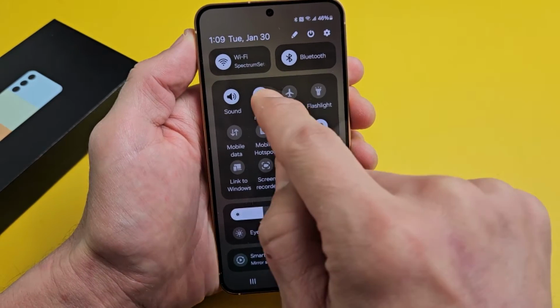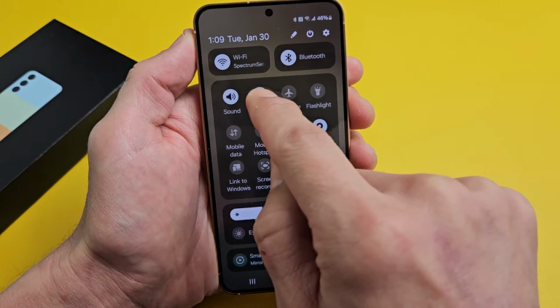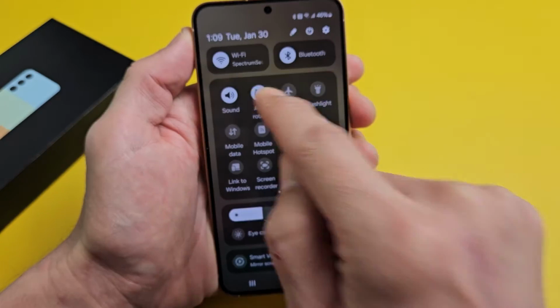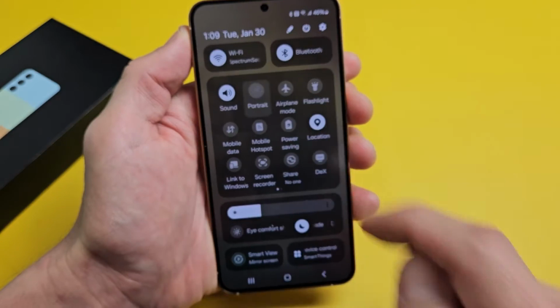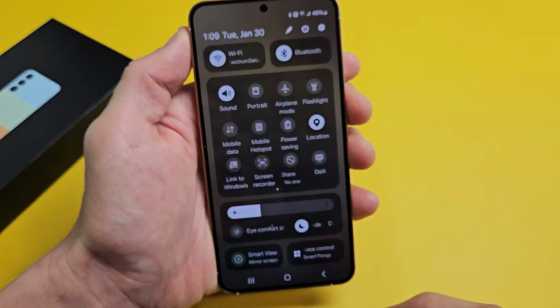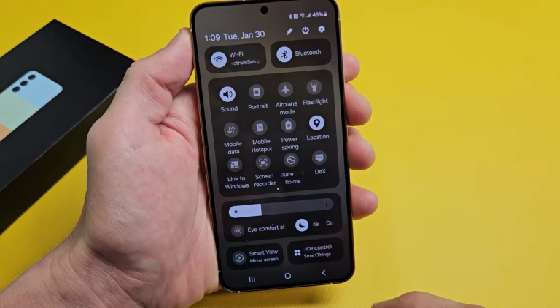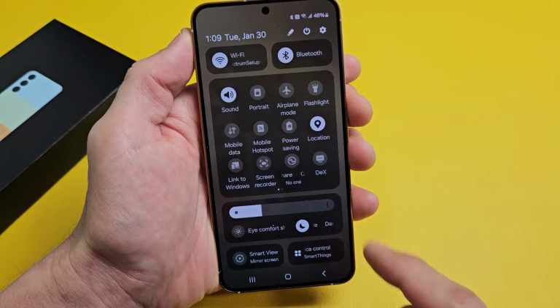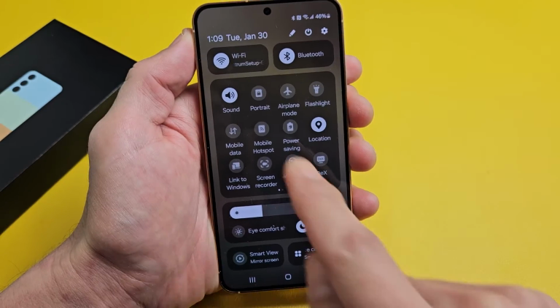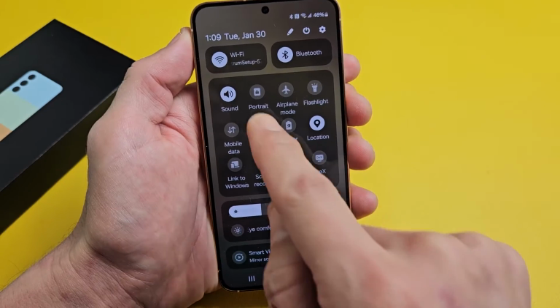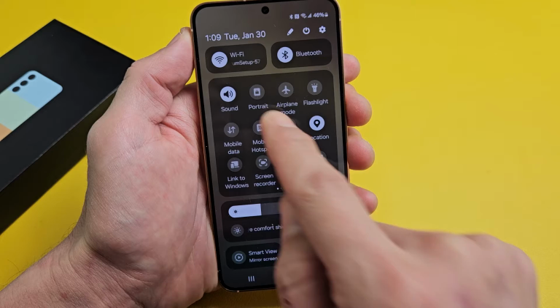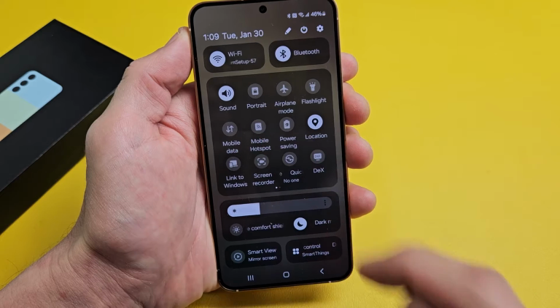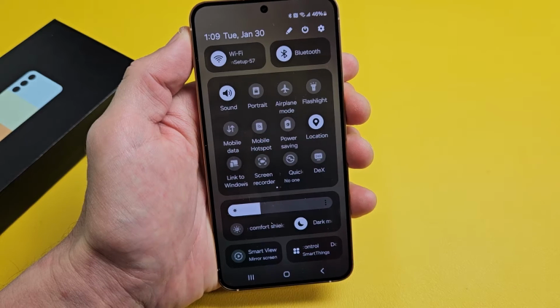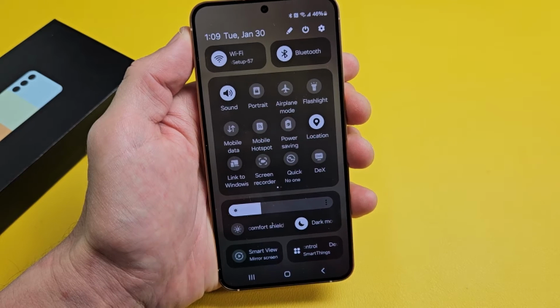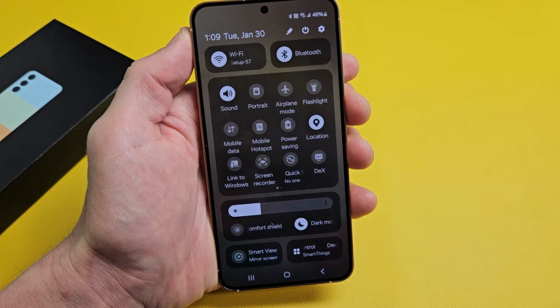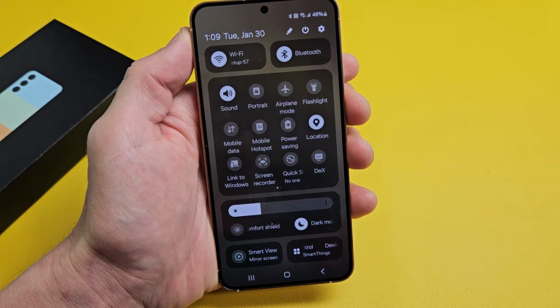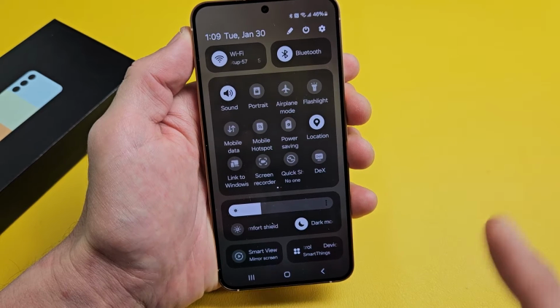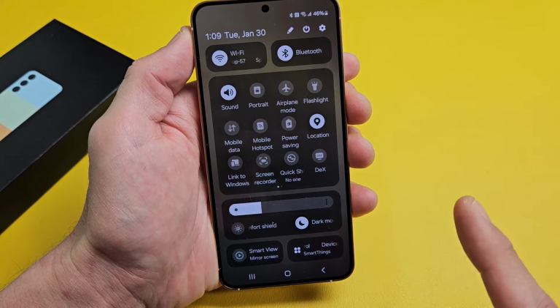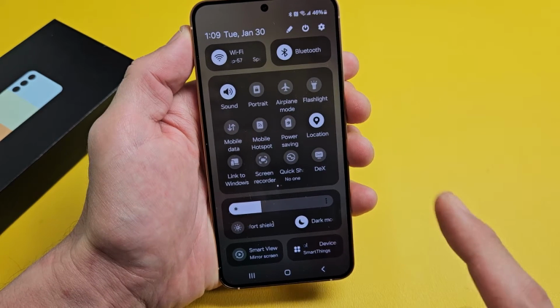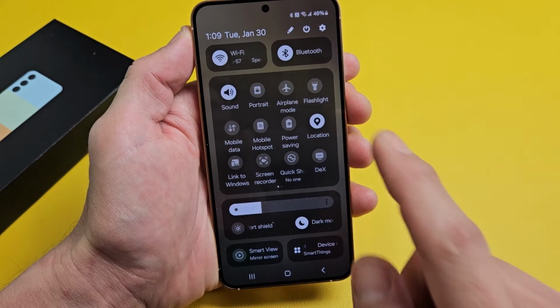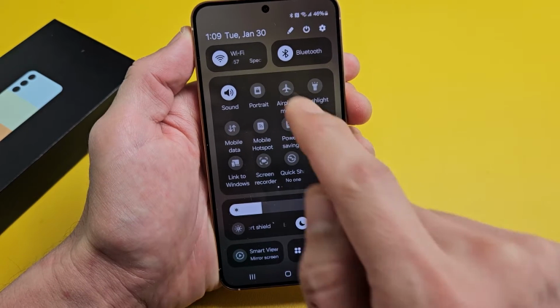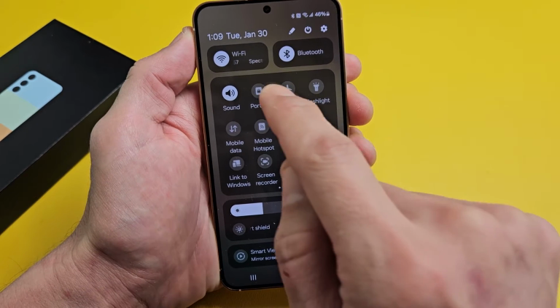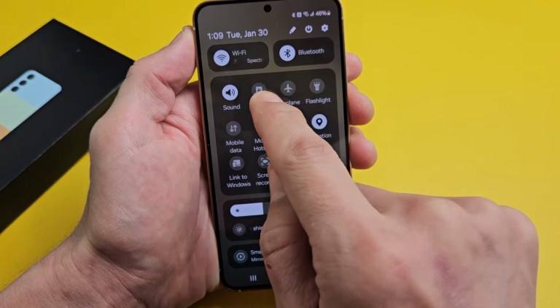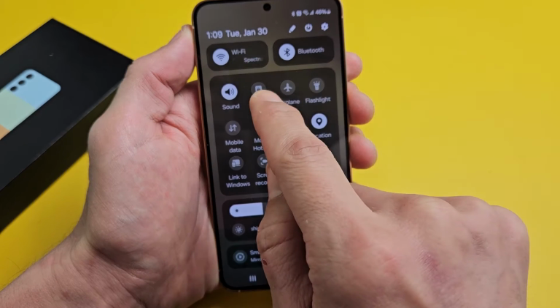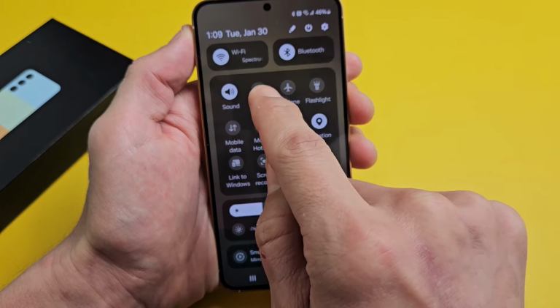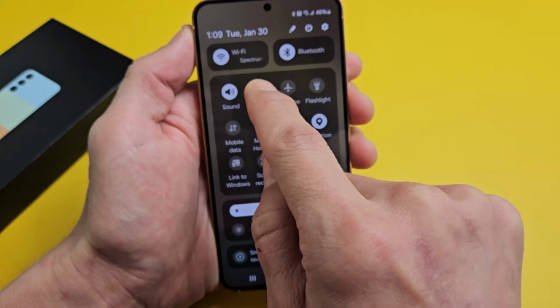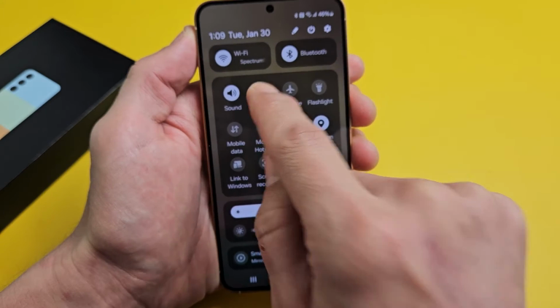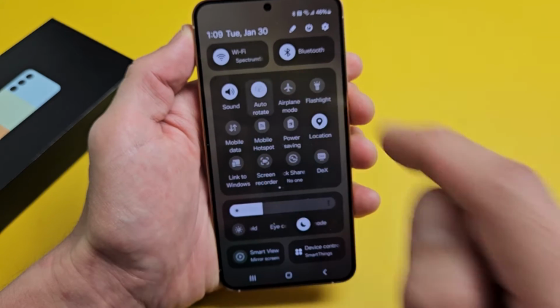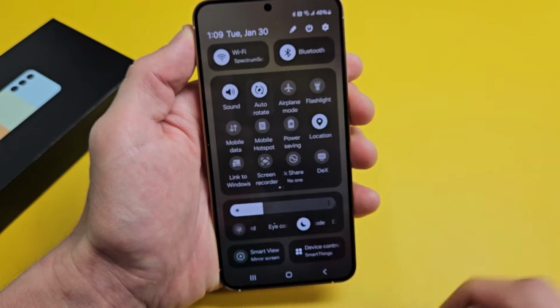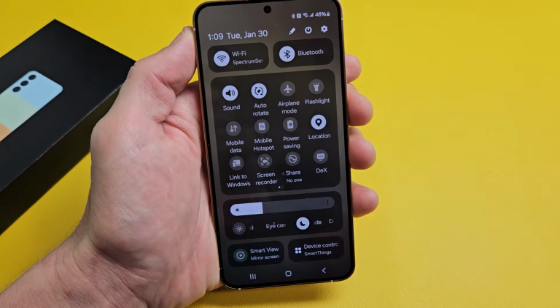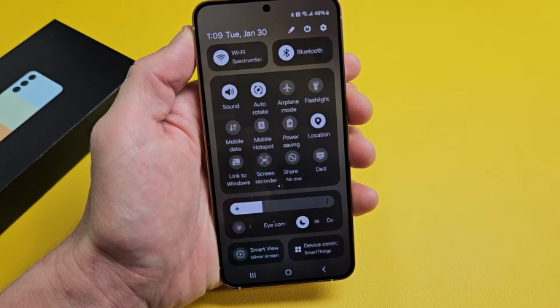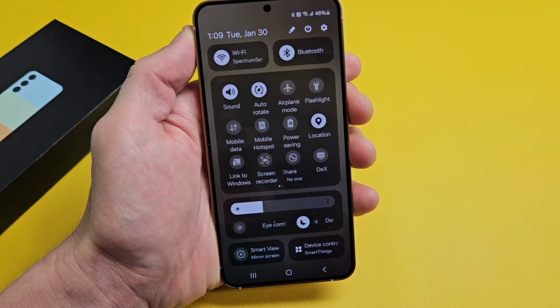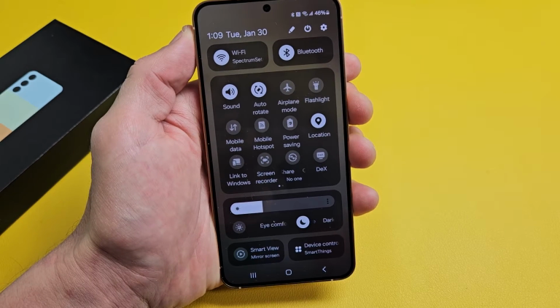If I turn that off, now it's called portrait. So first thing is make sure auto rotate is on.